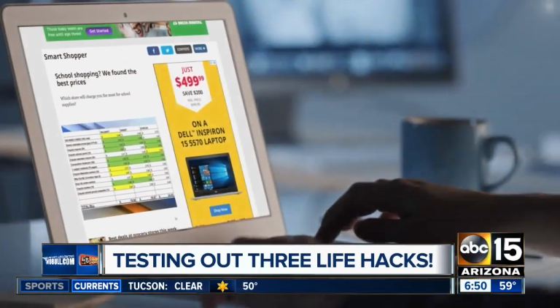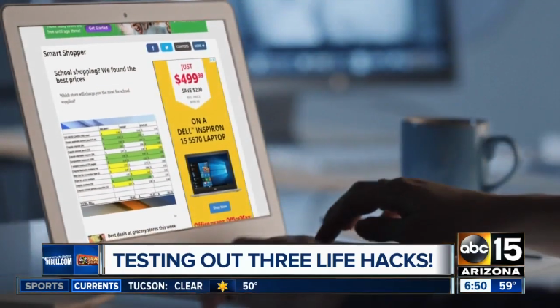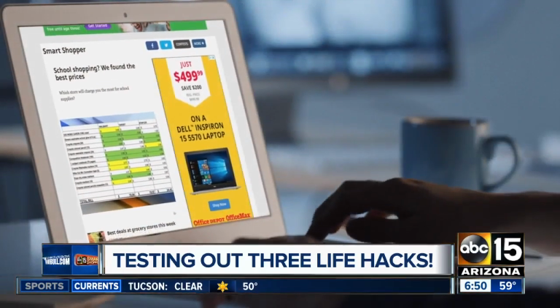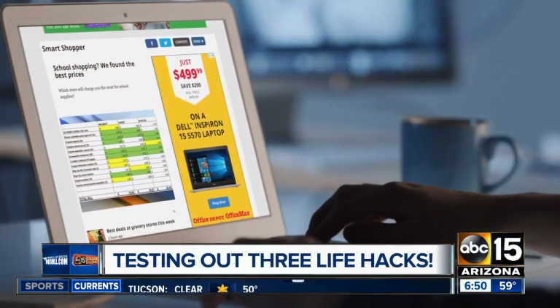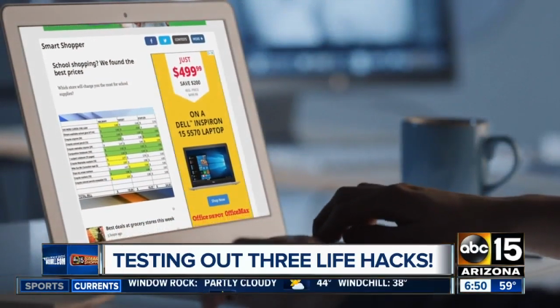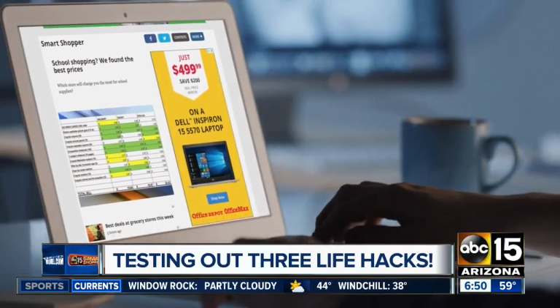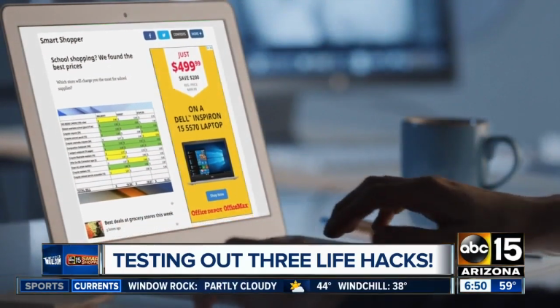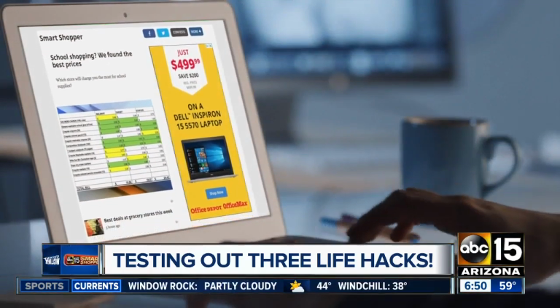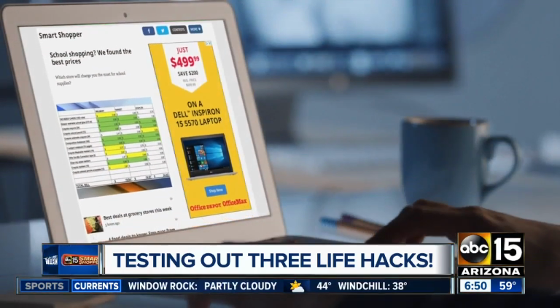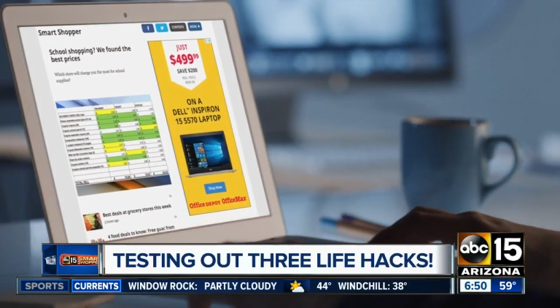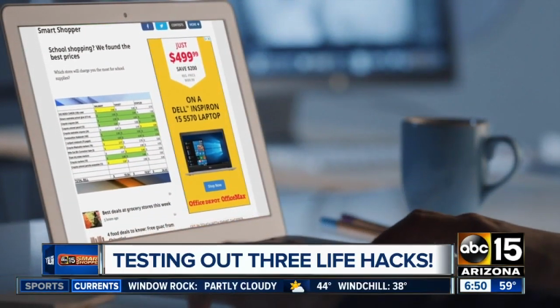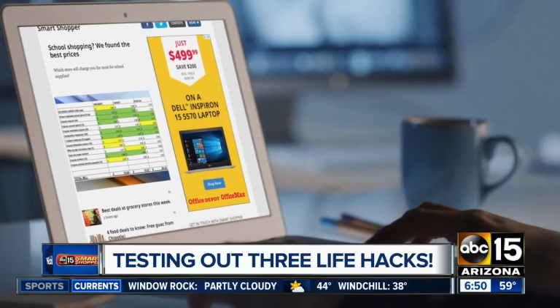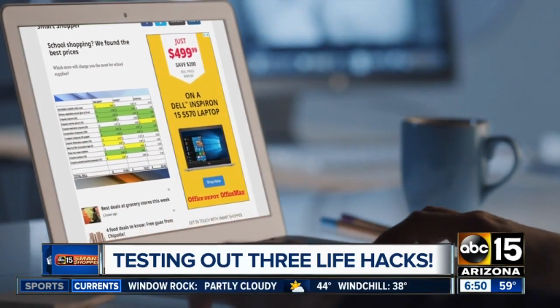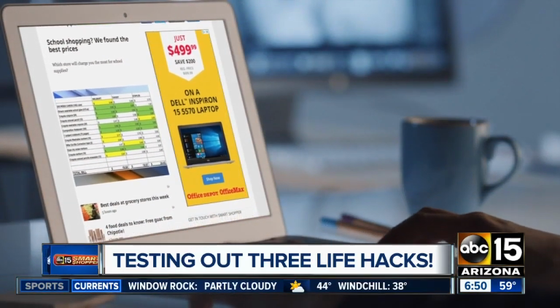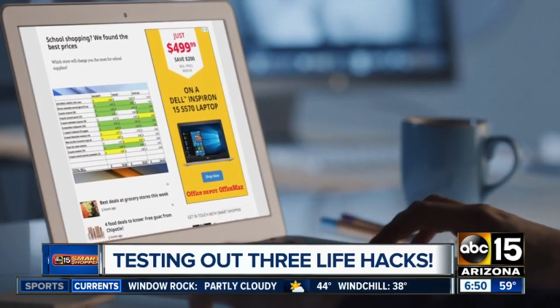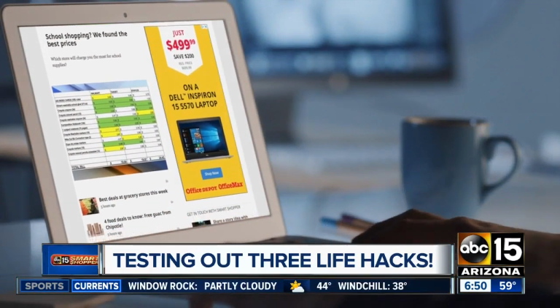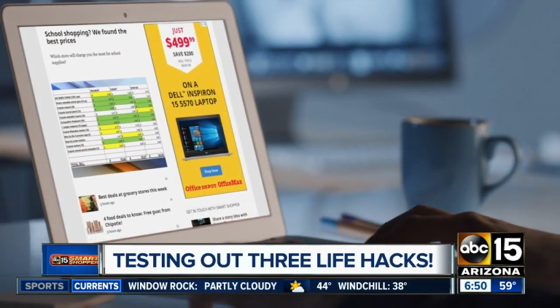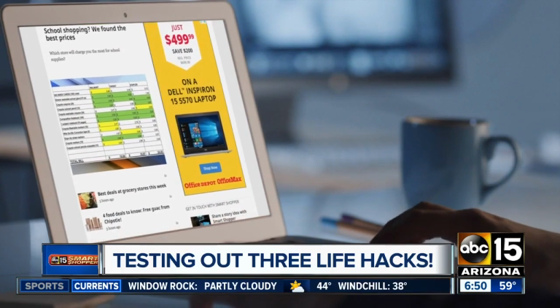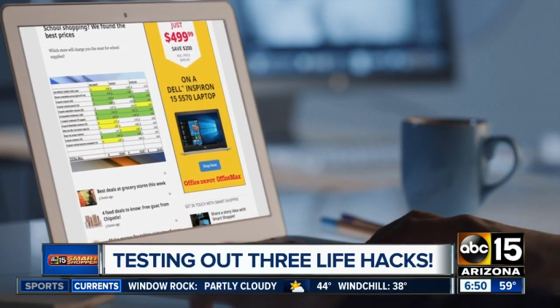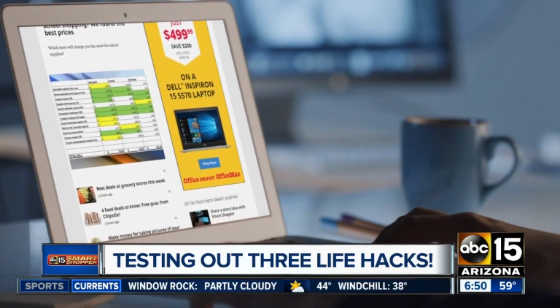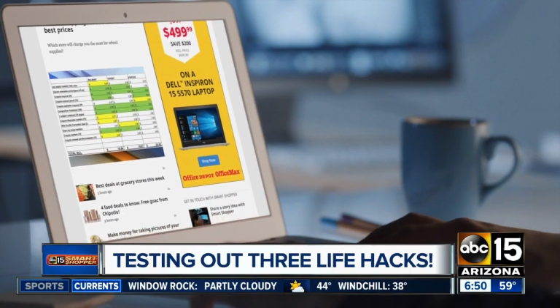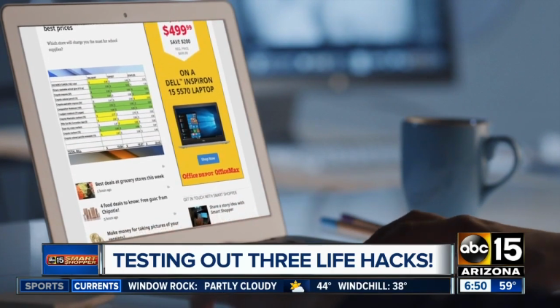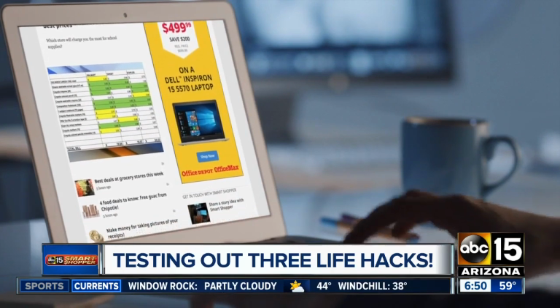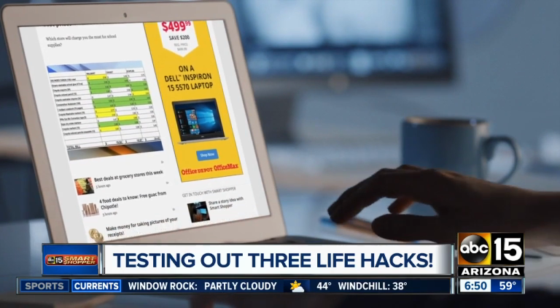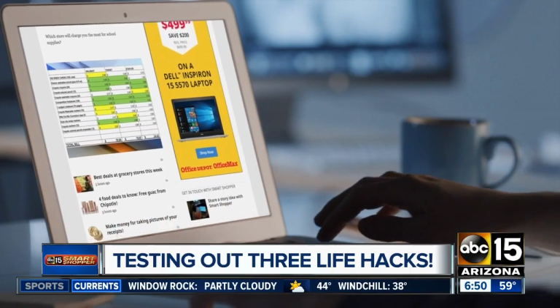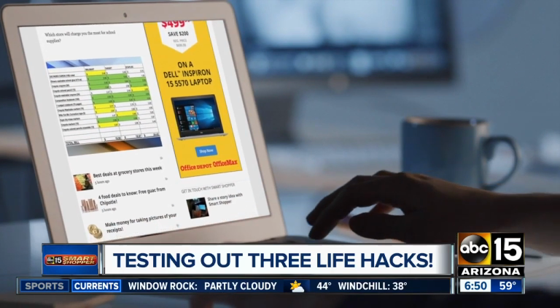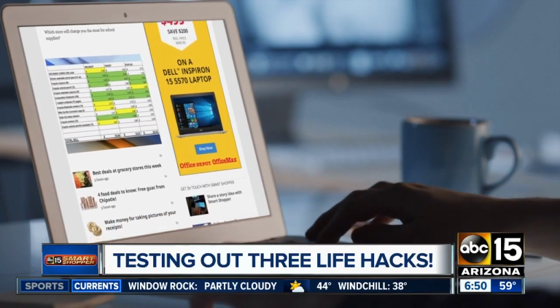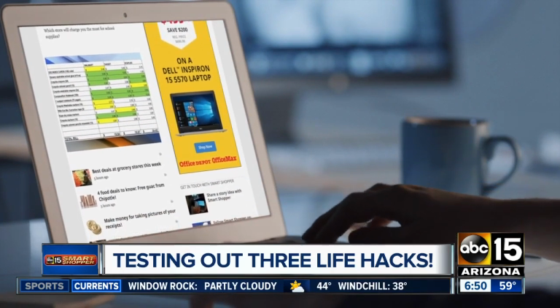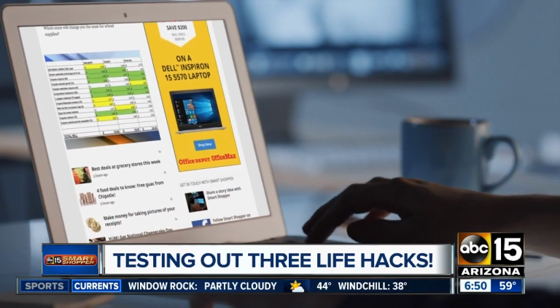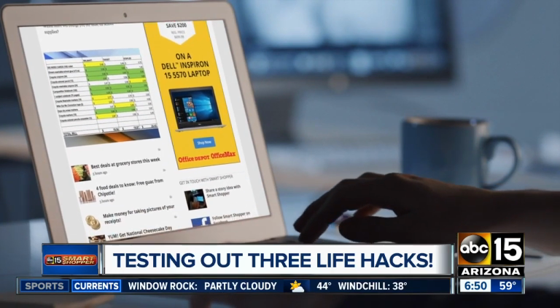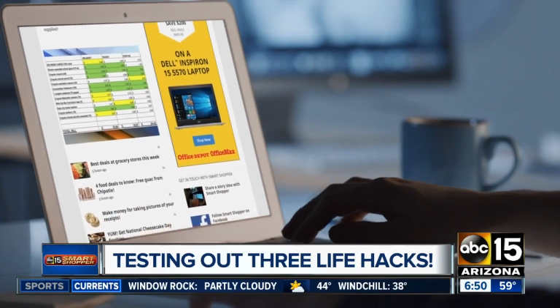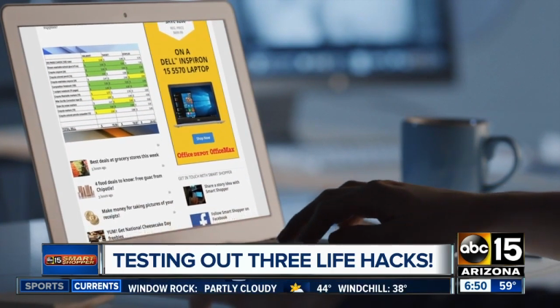Let me know what other life hacks and products you want me to try. Go to abc15.com slash smart shopper.